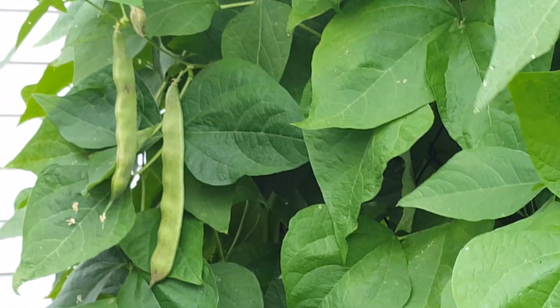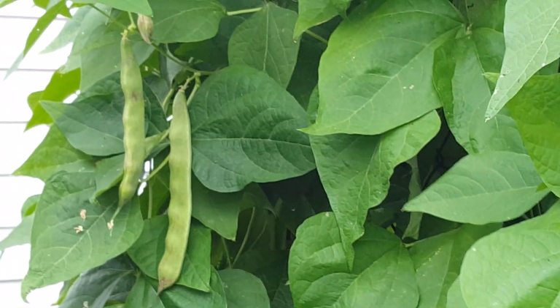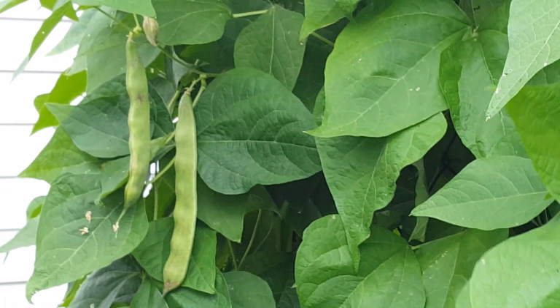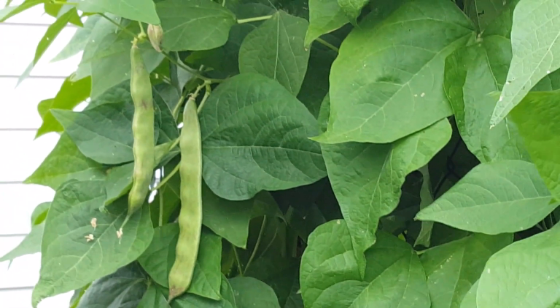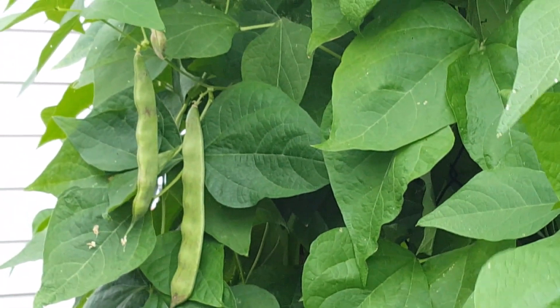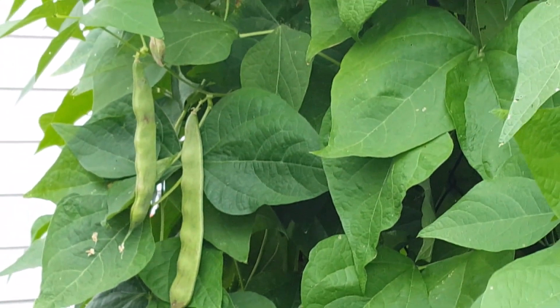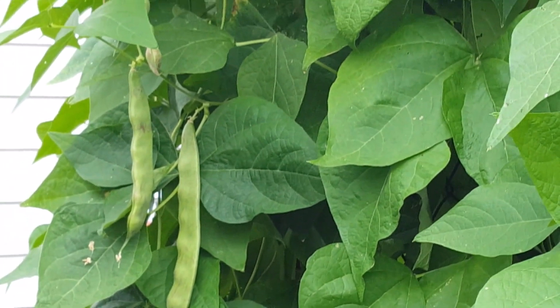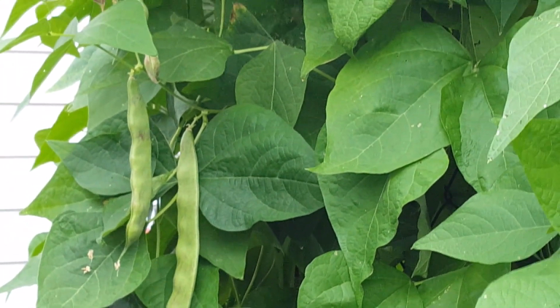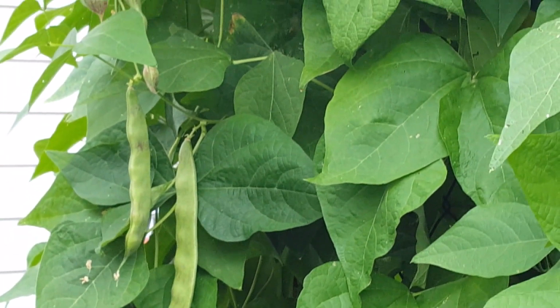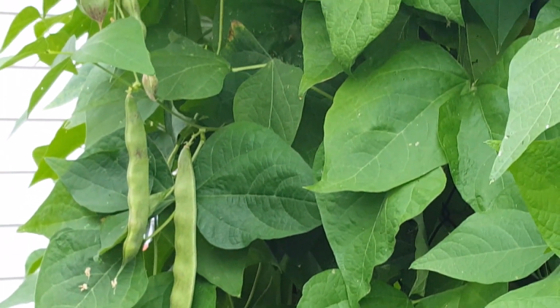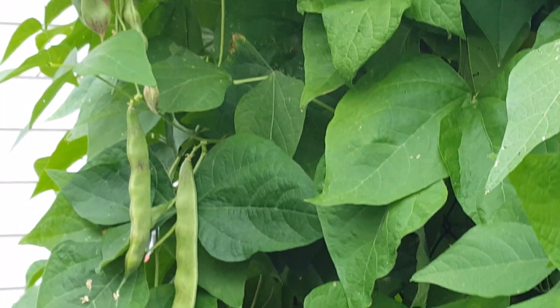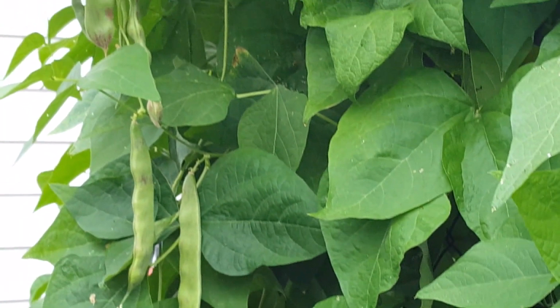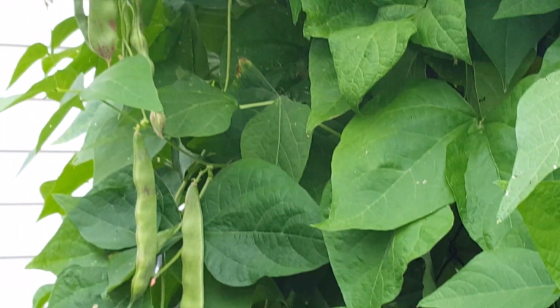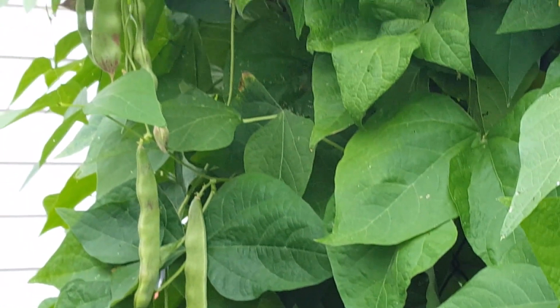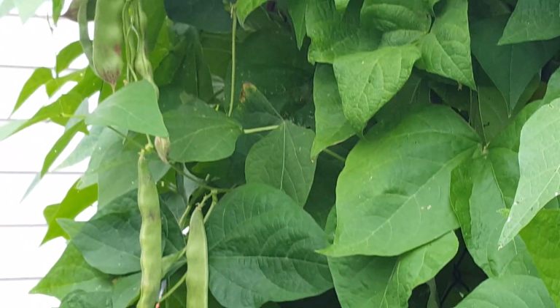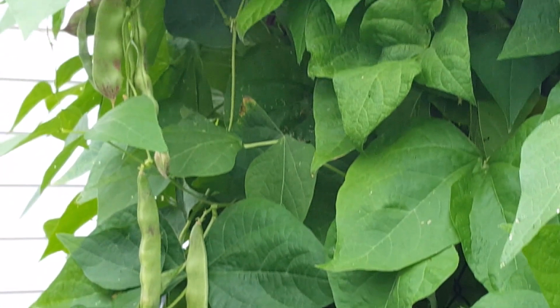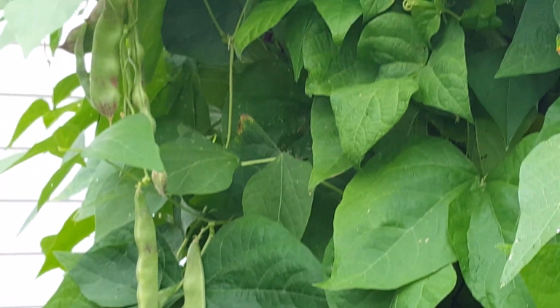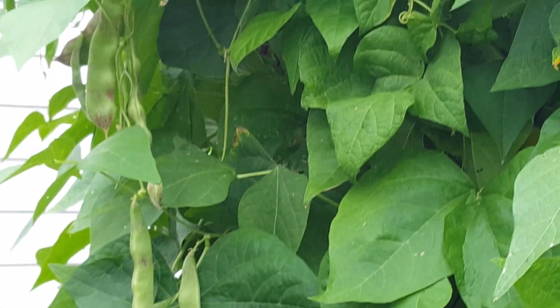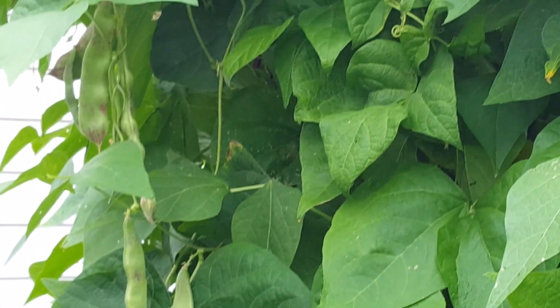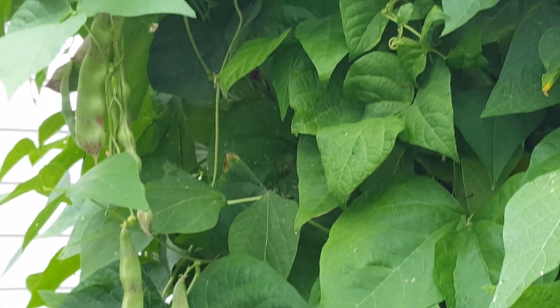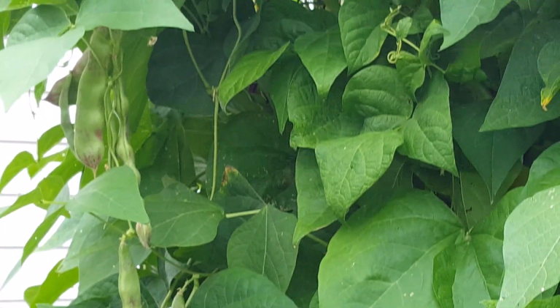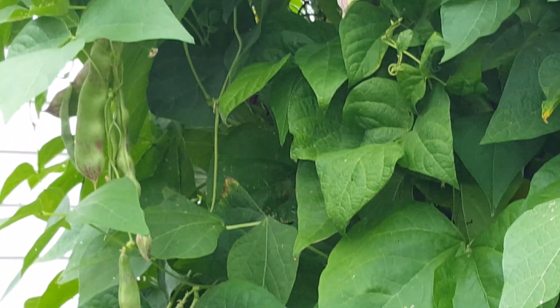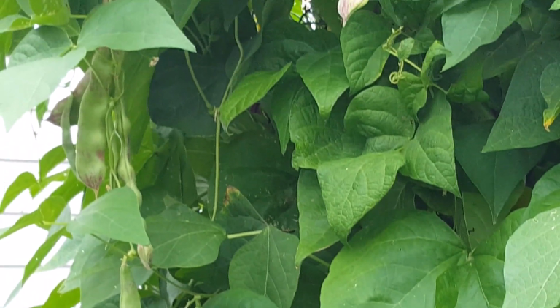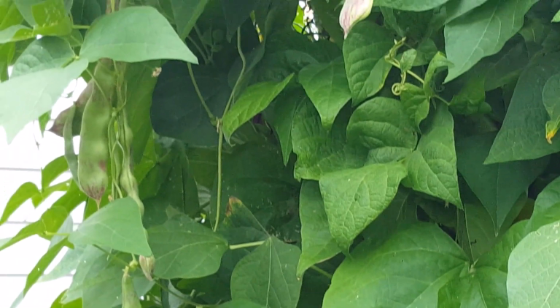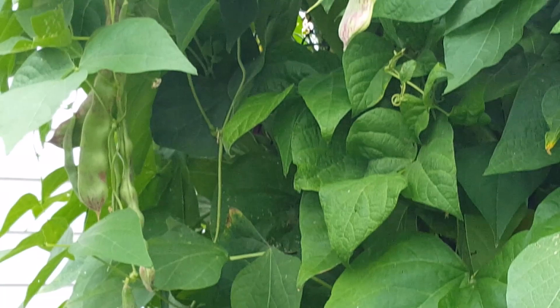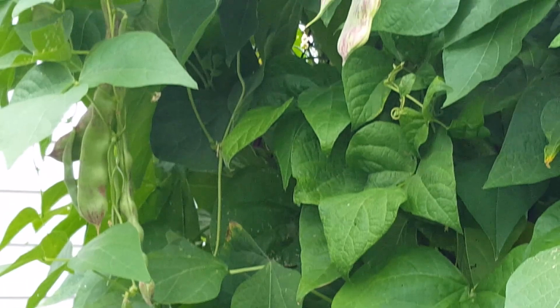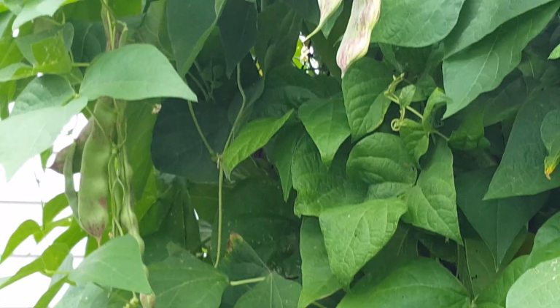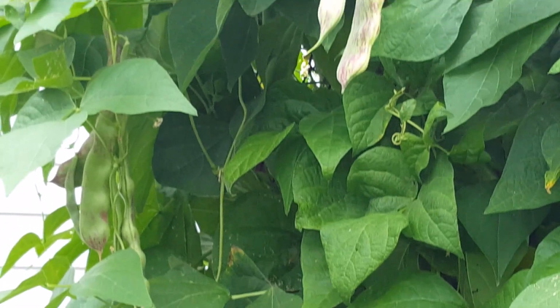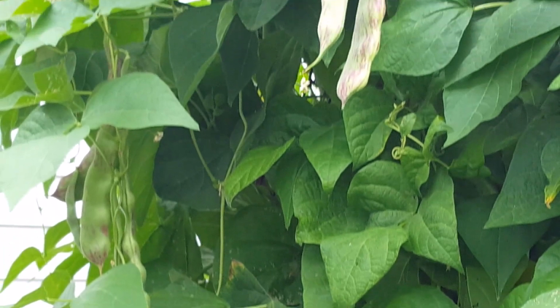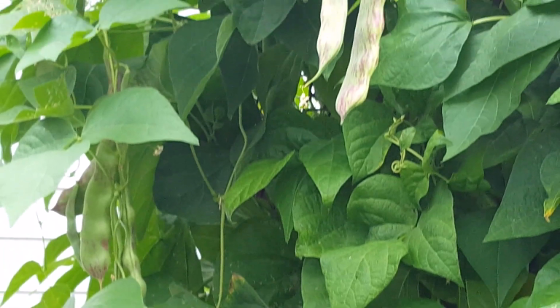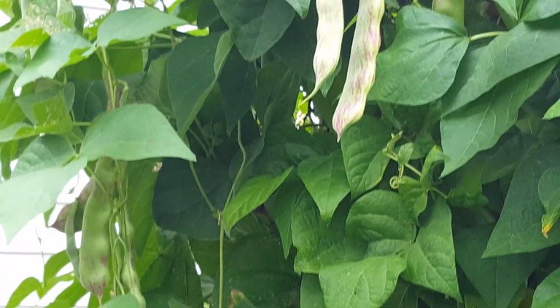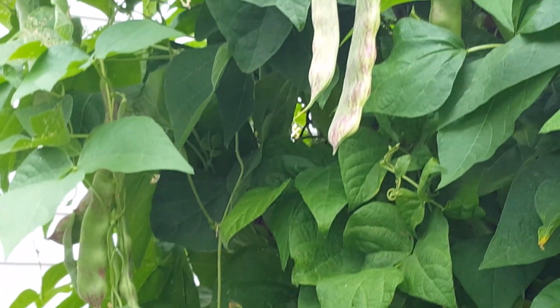These pool beans are producing so much that I have to harvest them every second day.